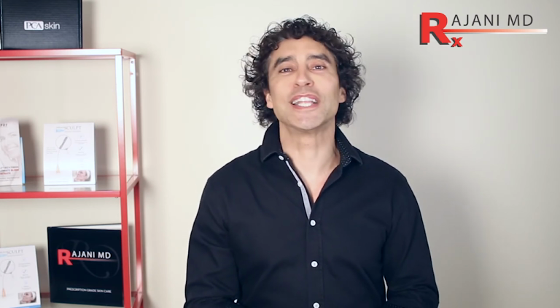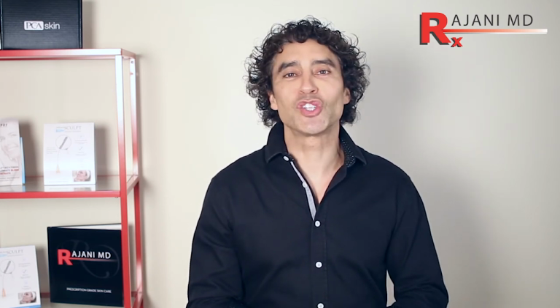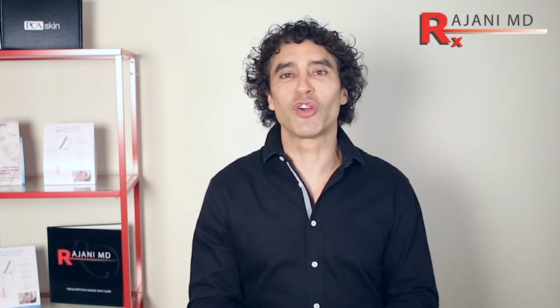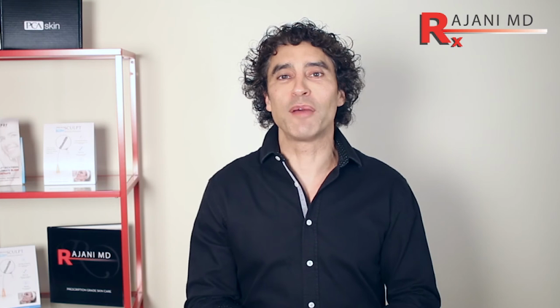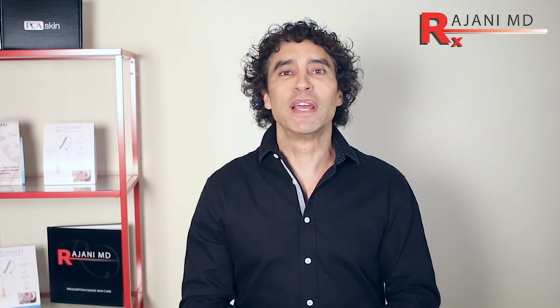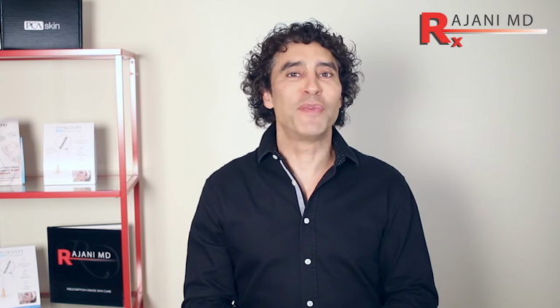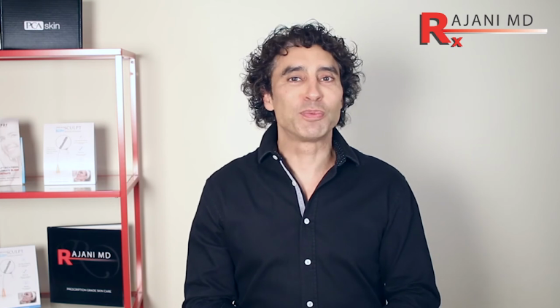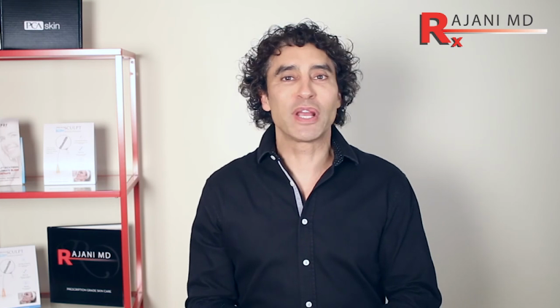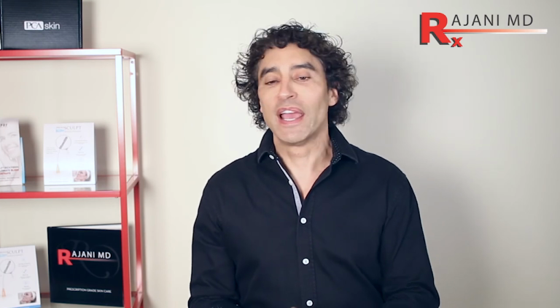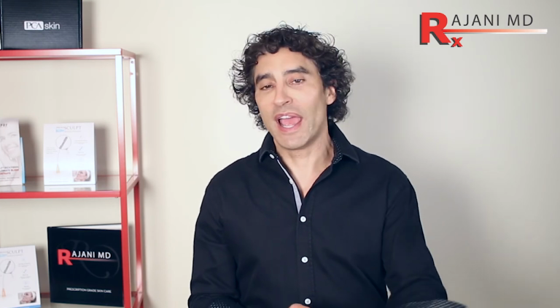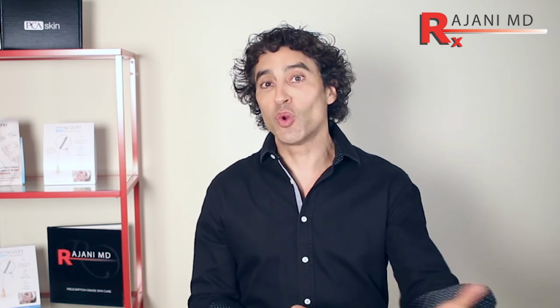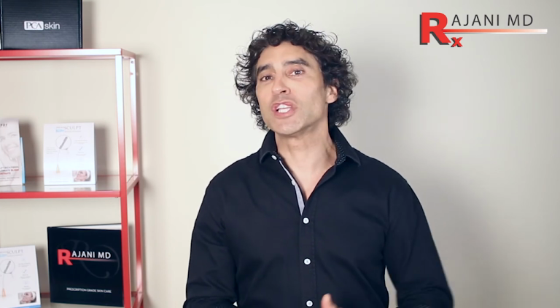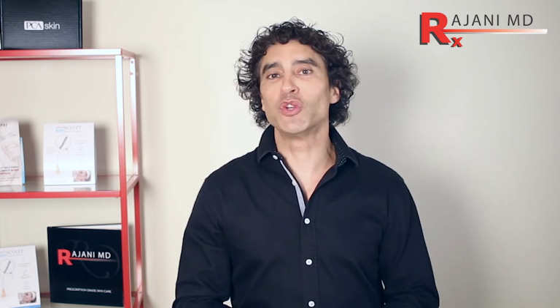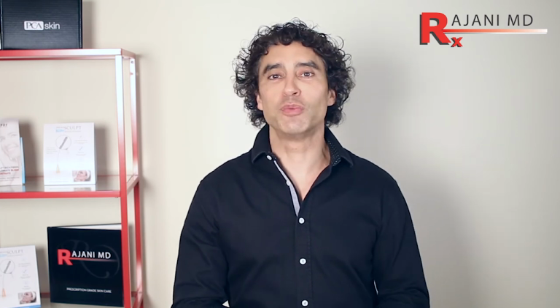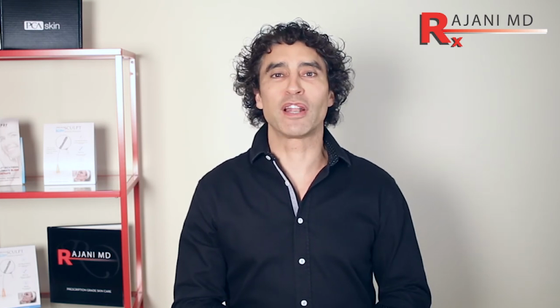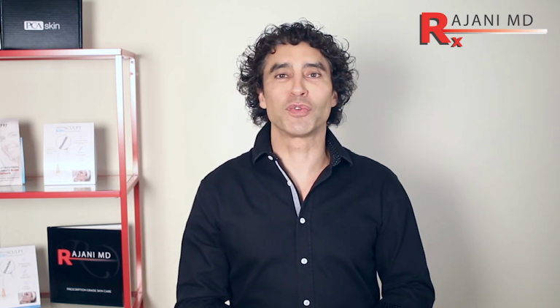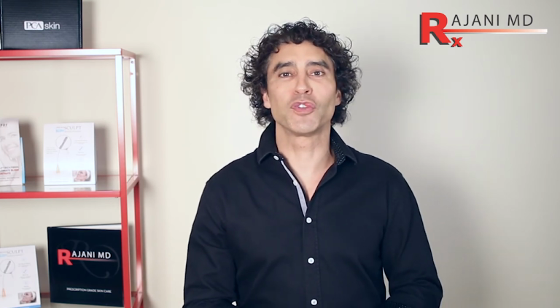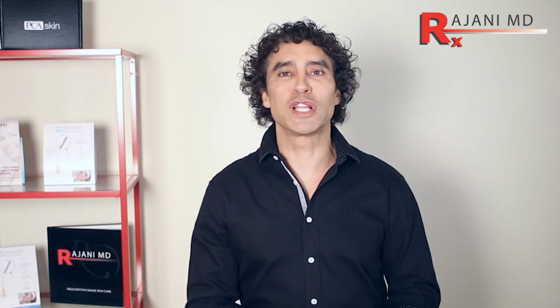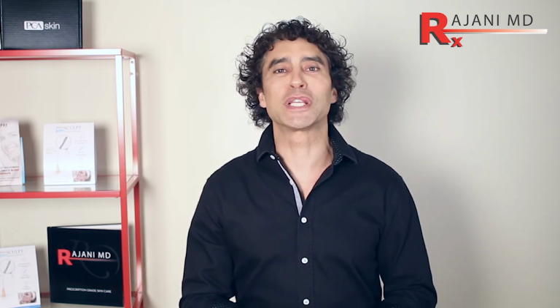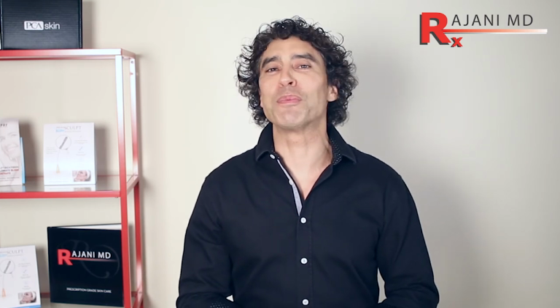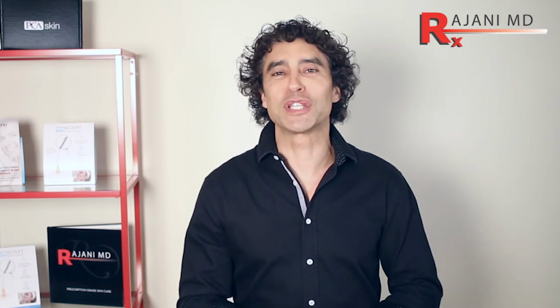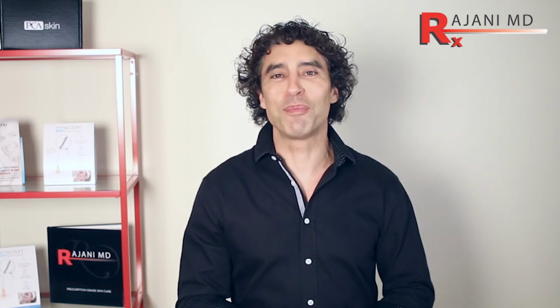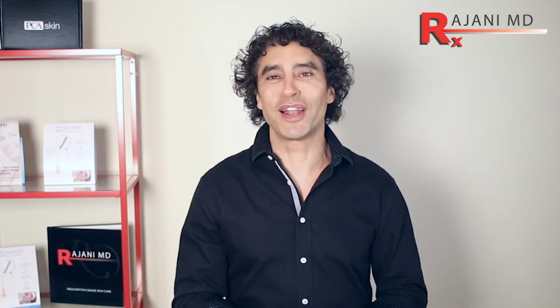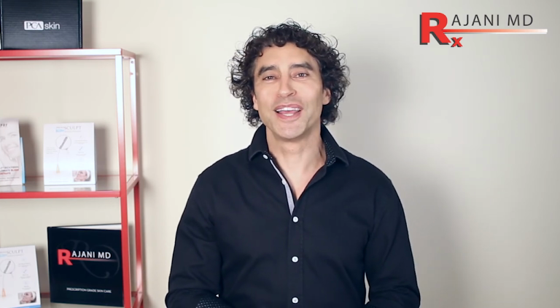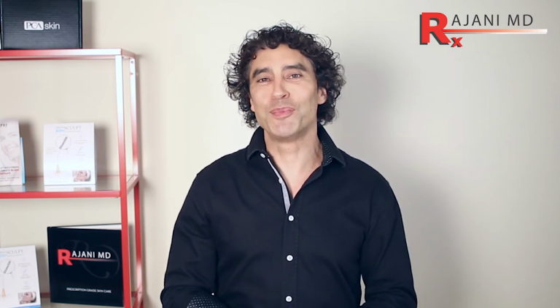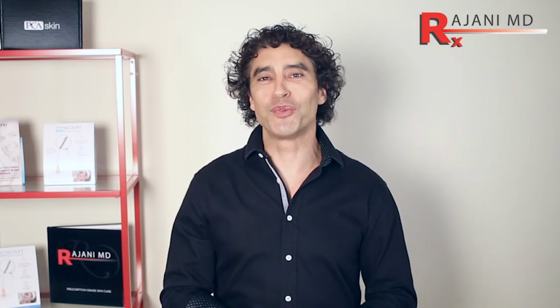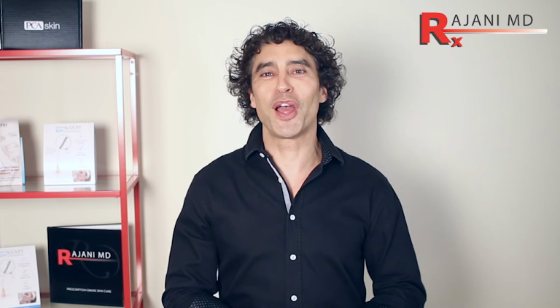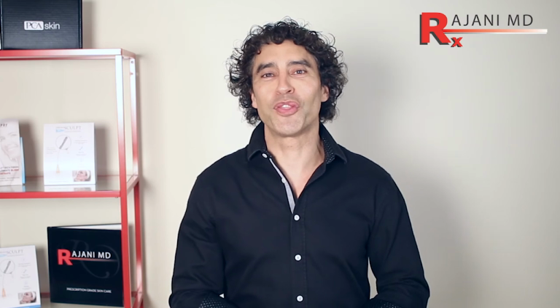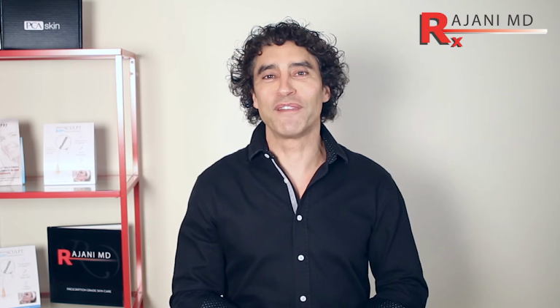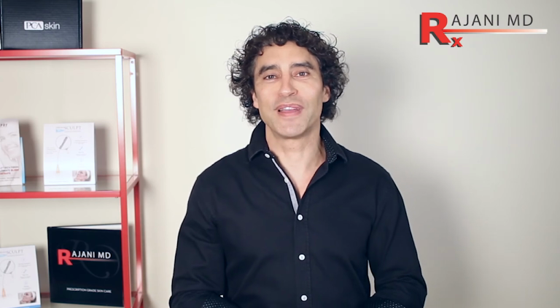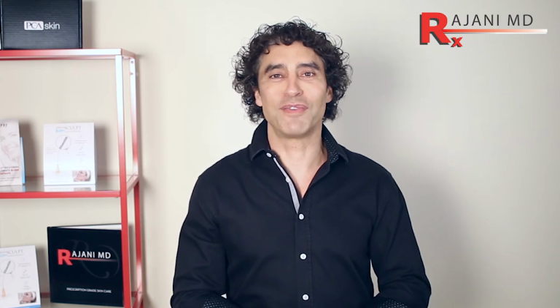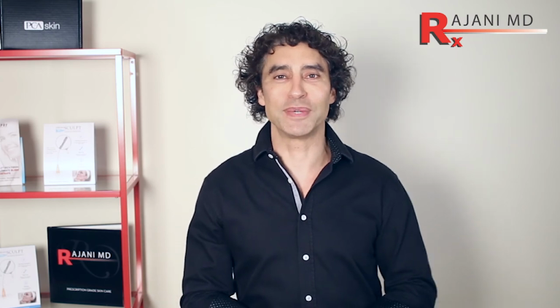Thanks for joining me today. If you have further questions, ask below on this channel. Join us on Instagram, Facebook, and subscribe to this YouTube channel for further tips to keep your skin and body beautiful, healthy, and vibrant.